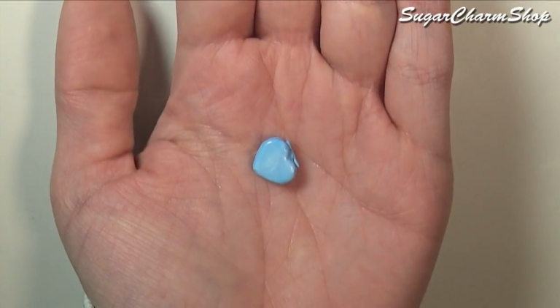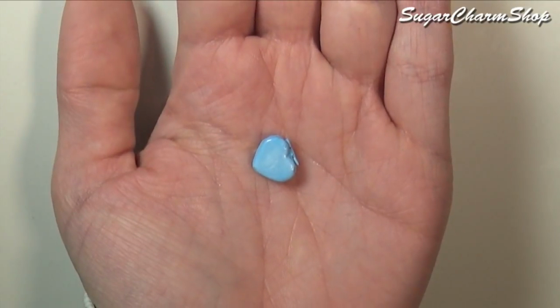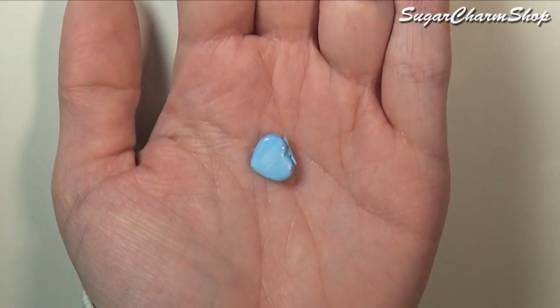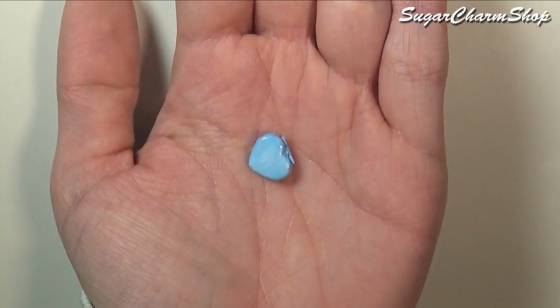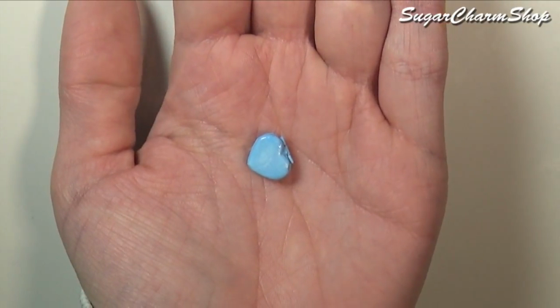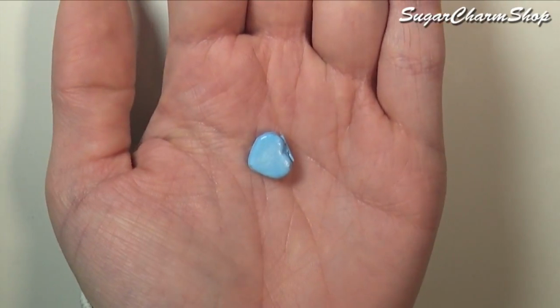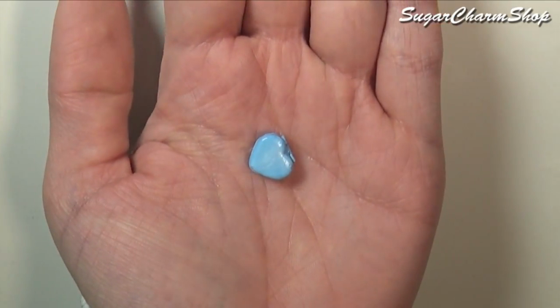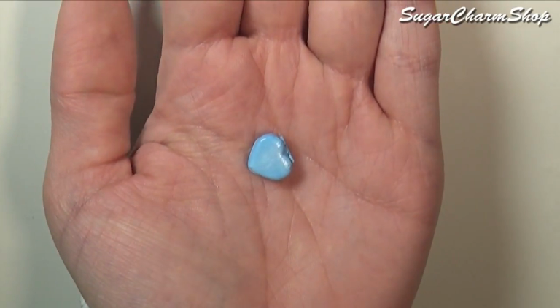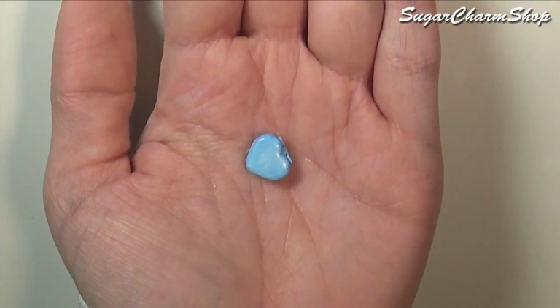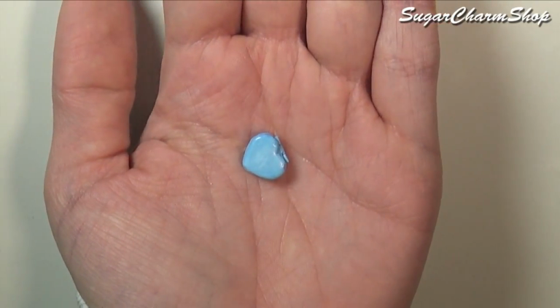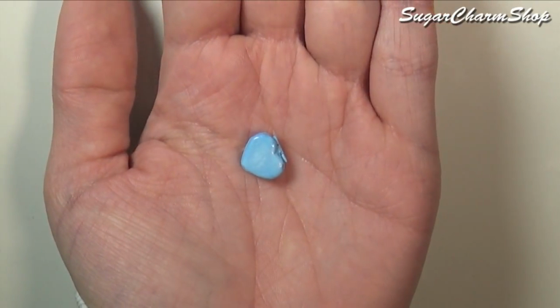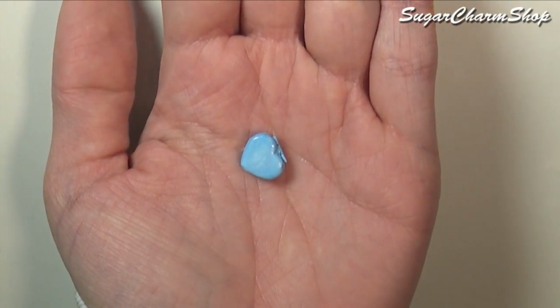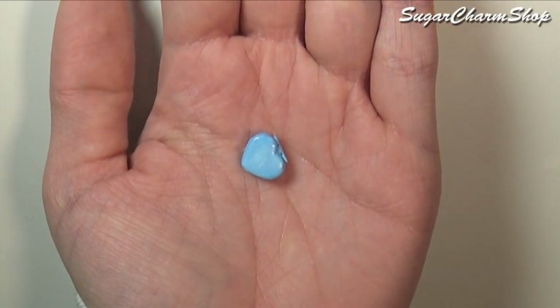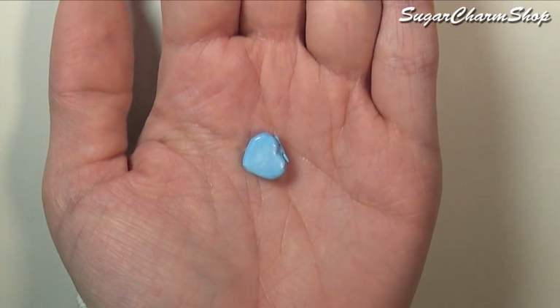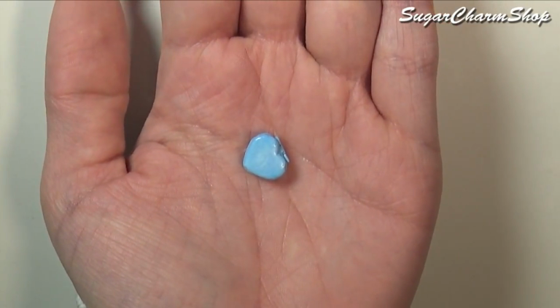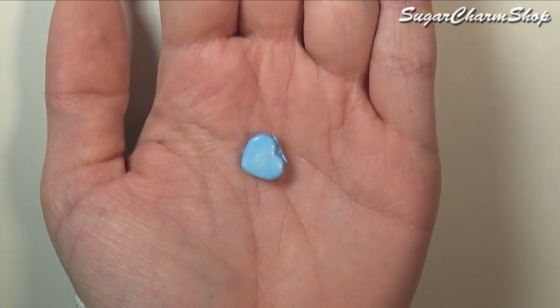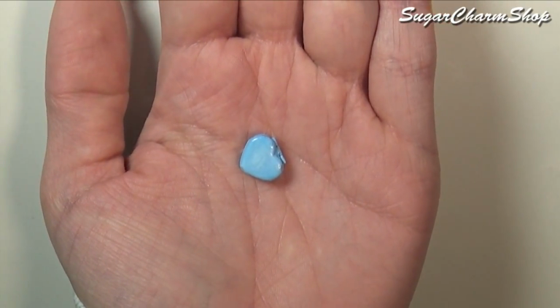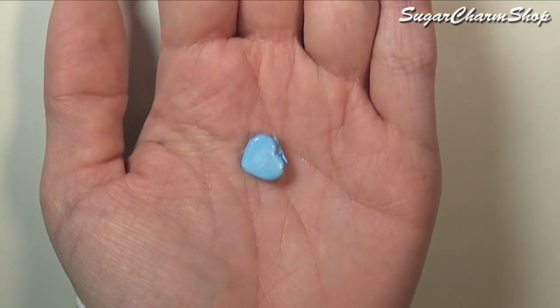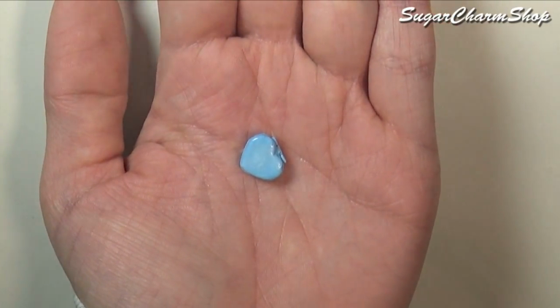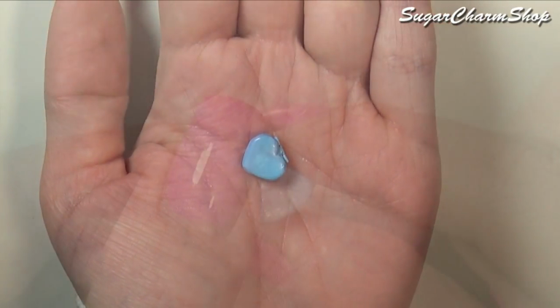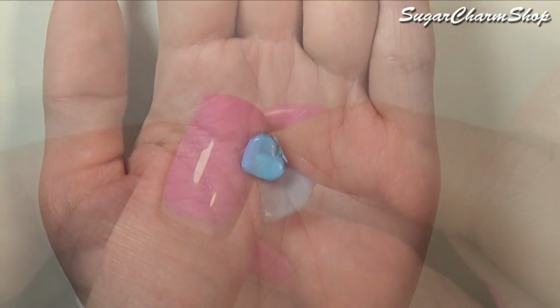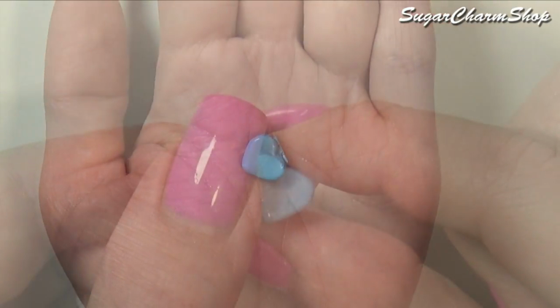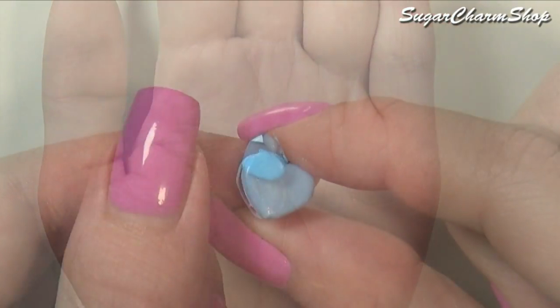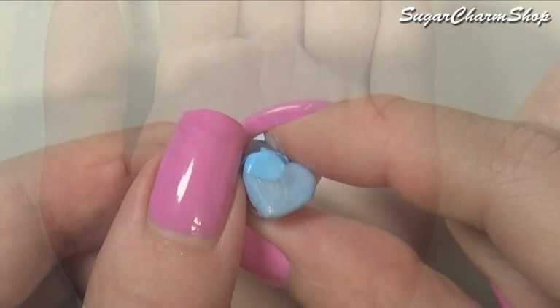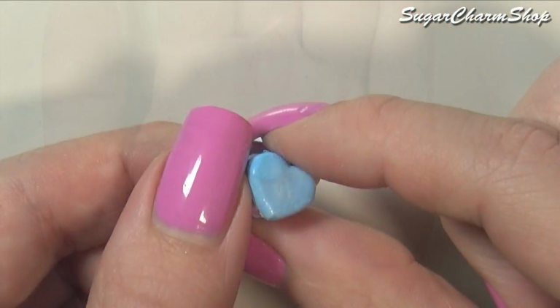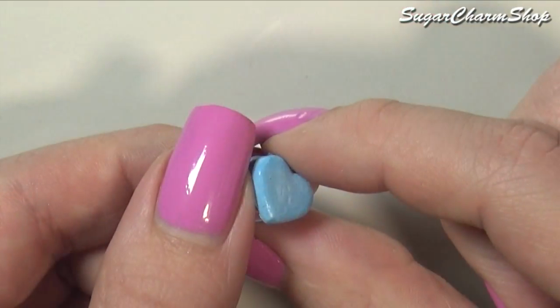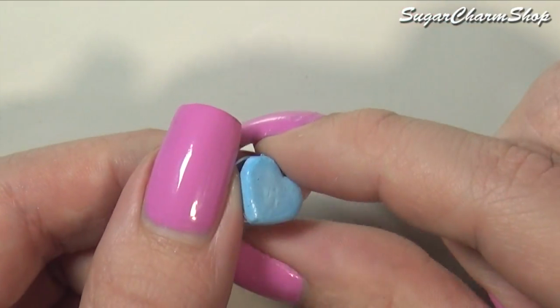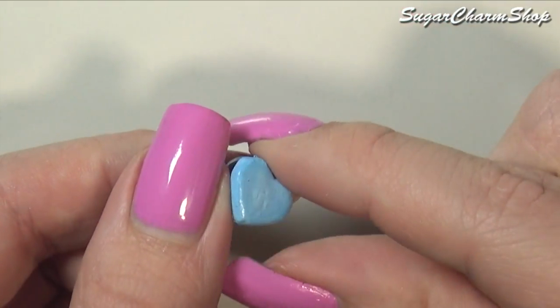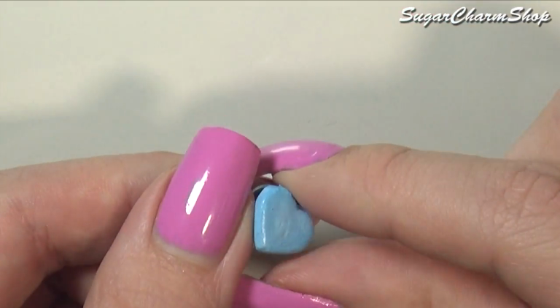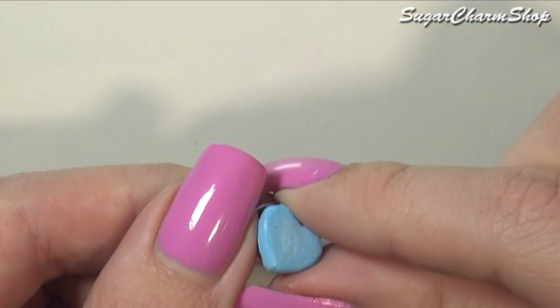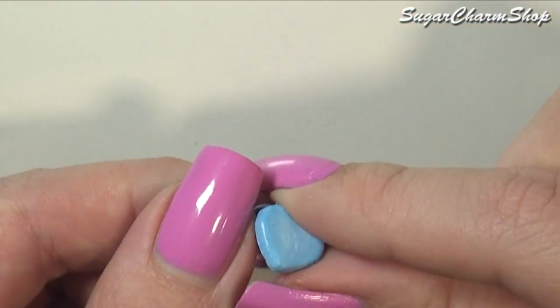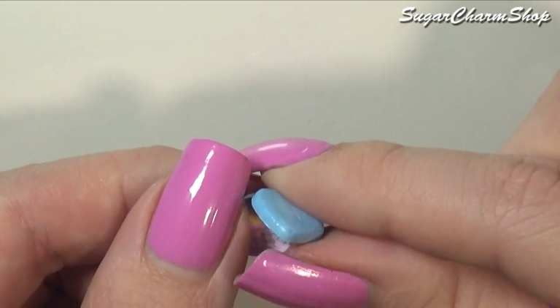Hey guys! Today we're making a miniature version of a Polly Pocket playset, so I really hope you'll enjoy.